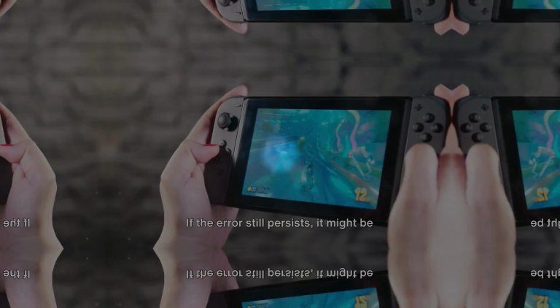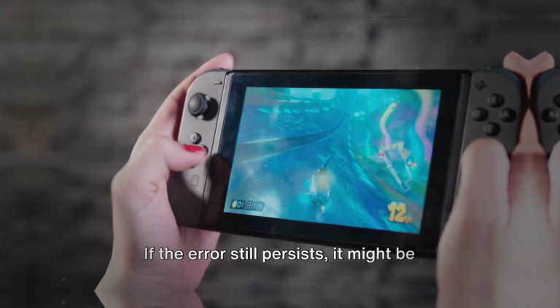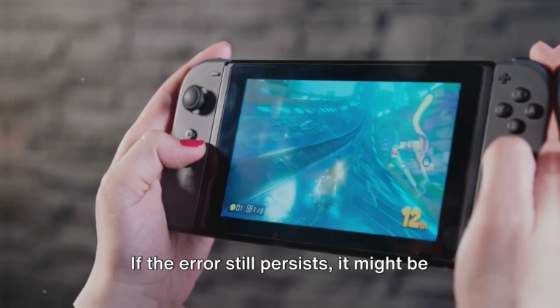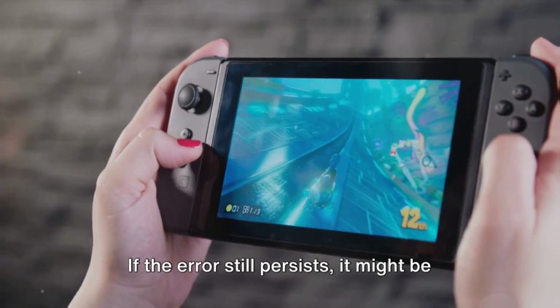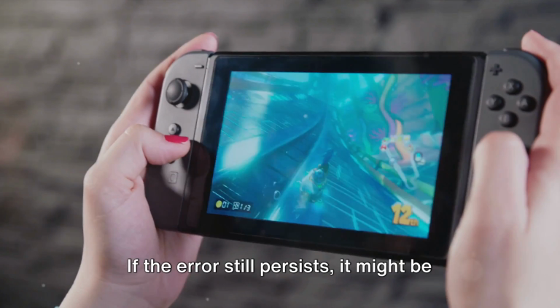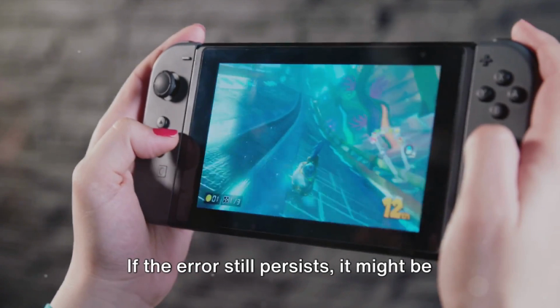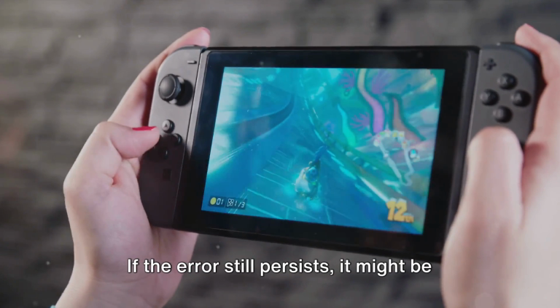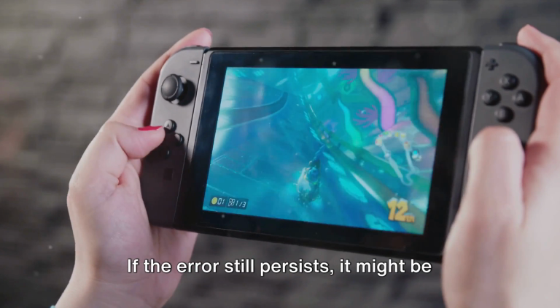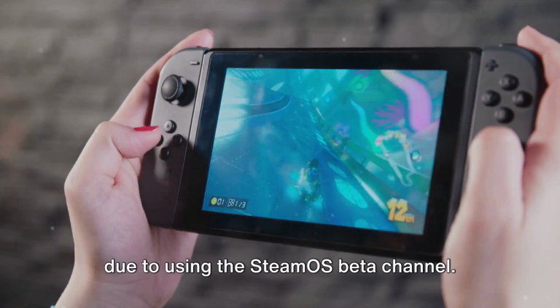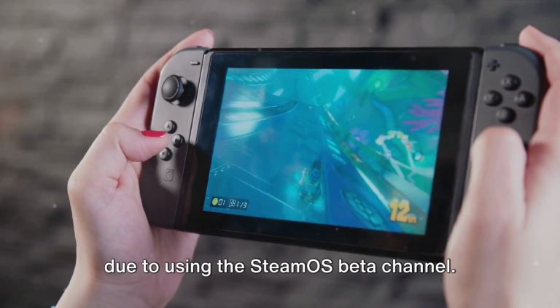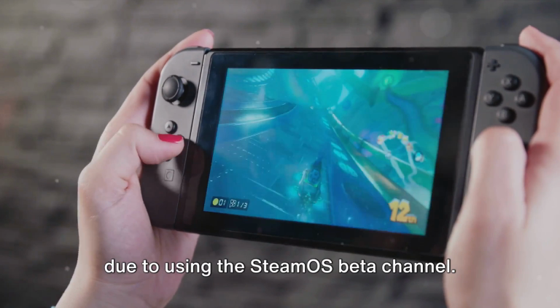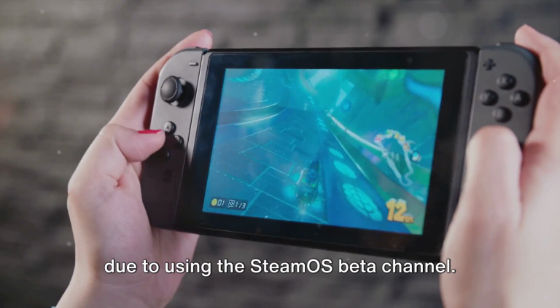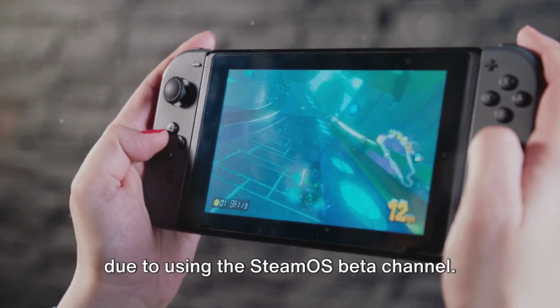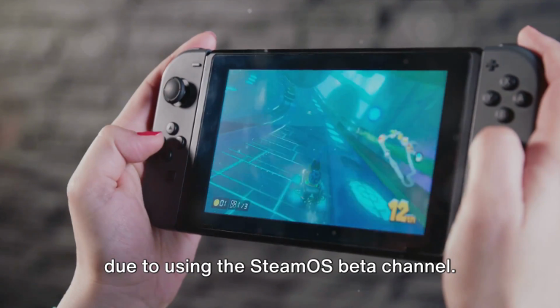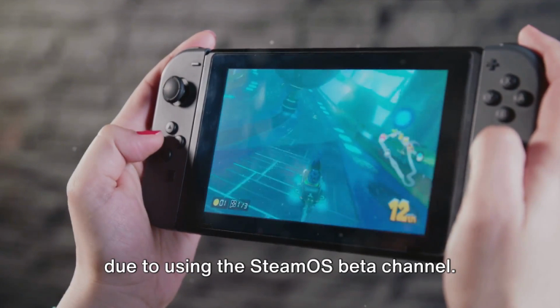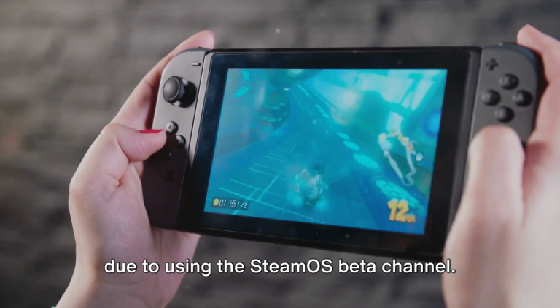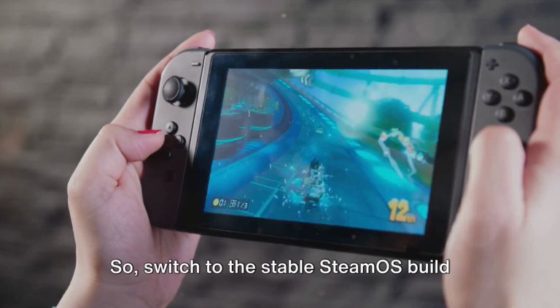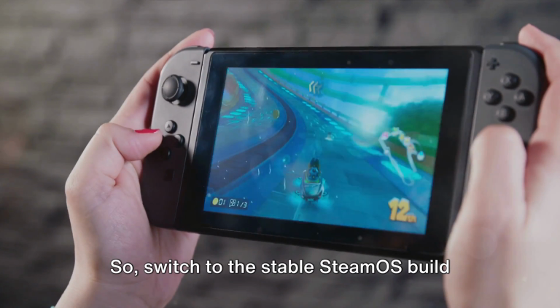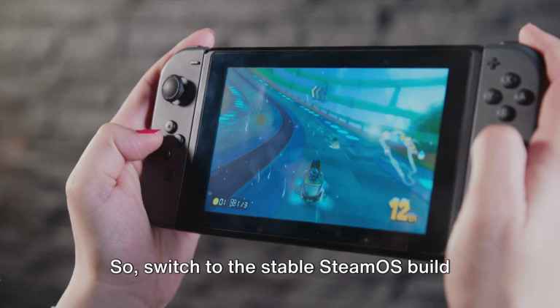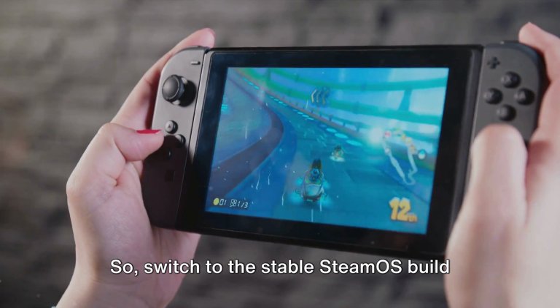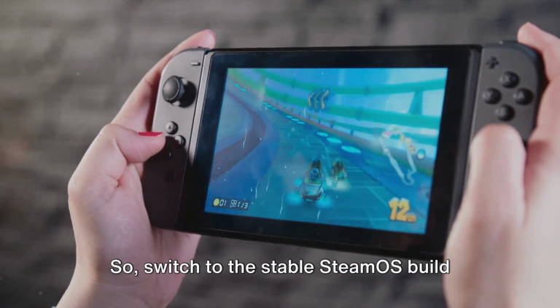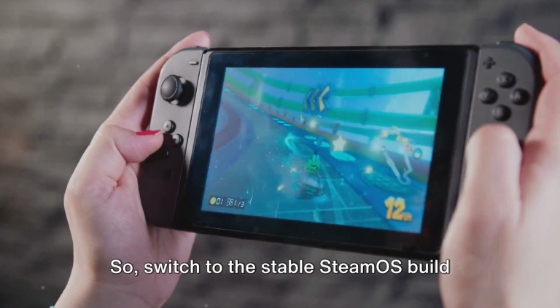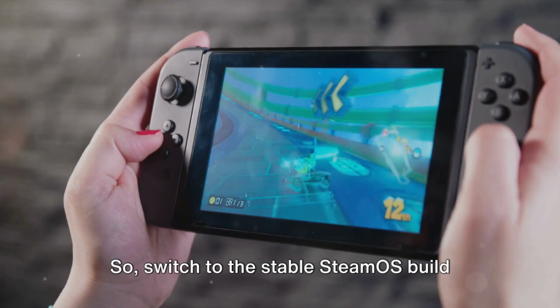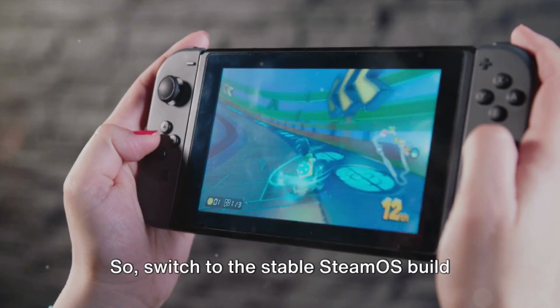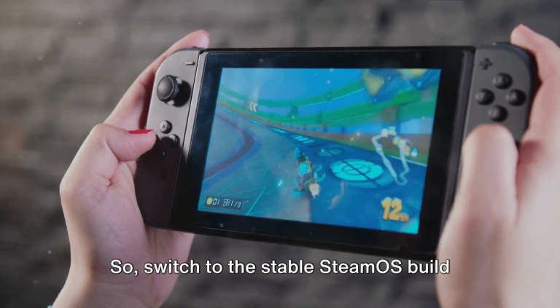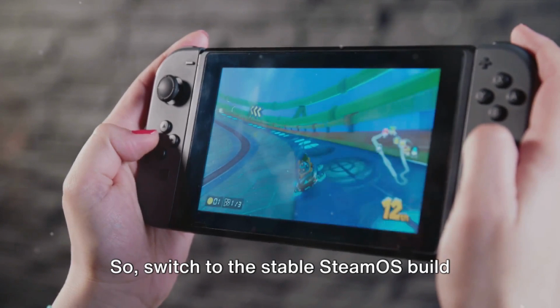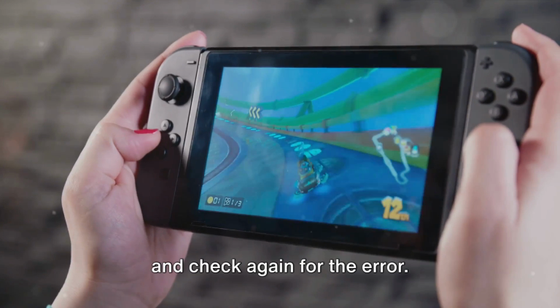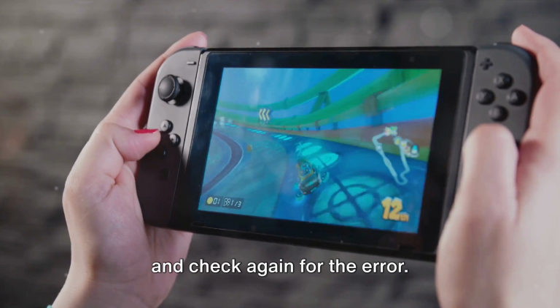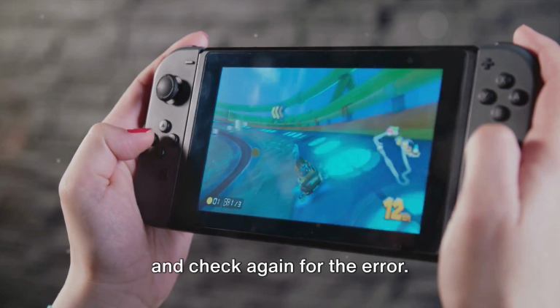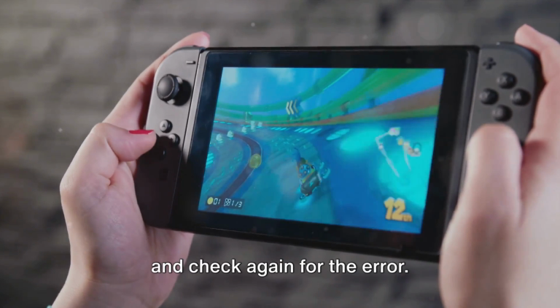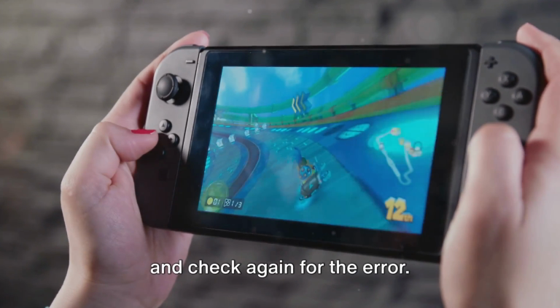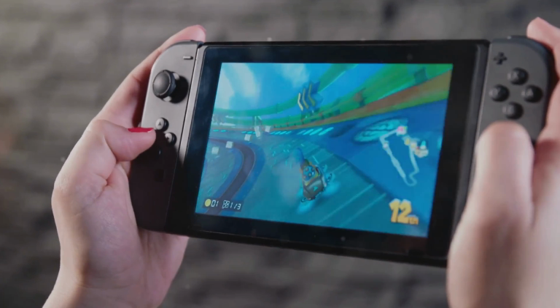If the error still persists, it might be due to using the SteamOS beta channel. So switch to the stable SteamOS build and check again for the error.